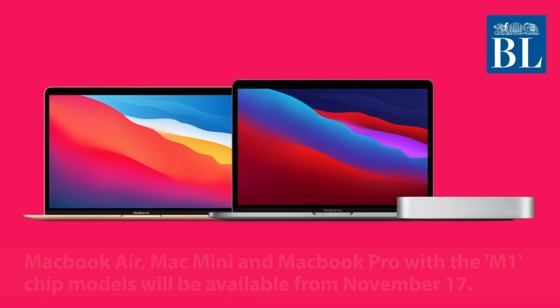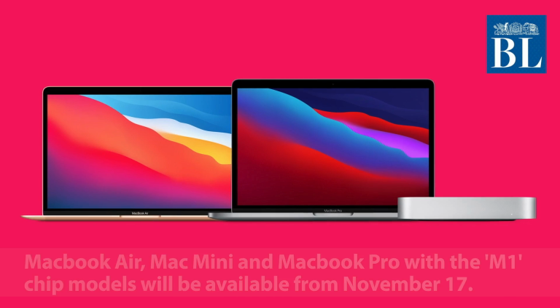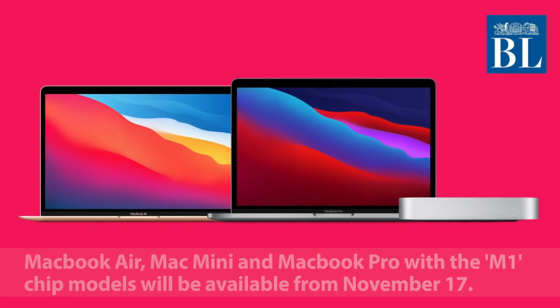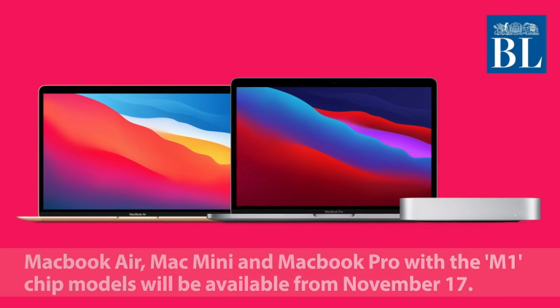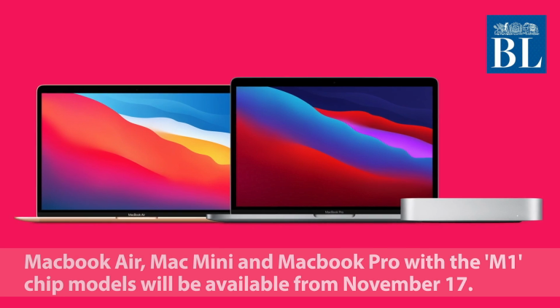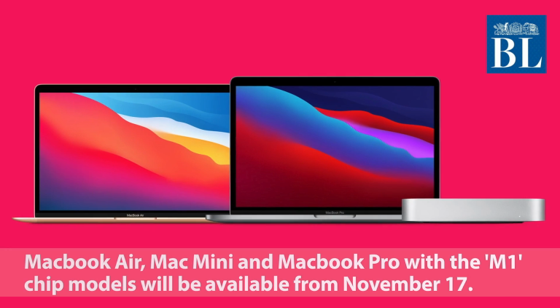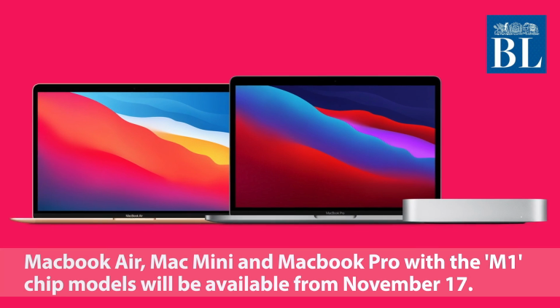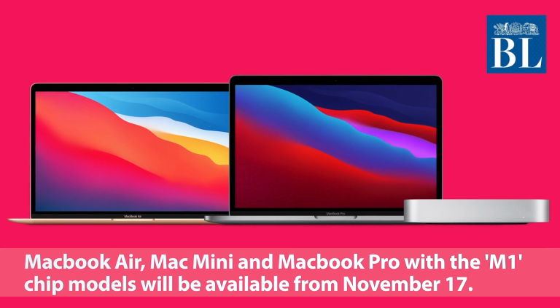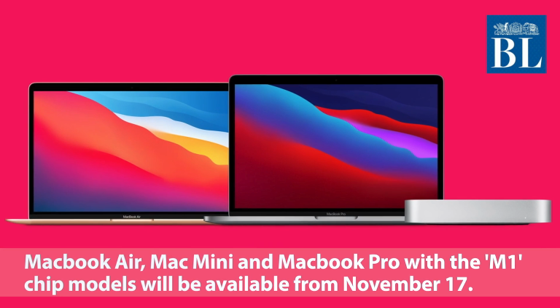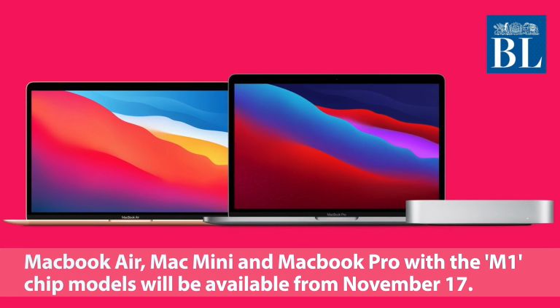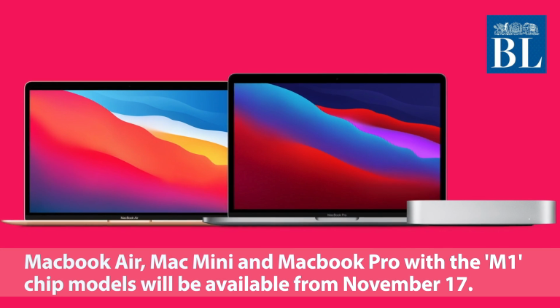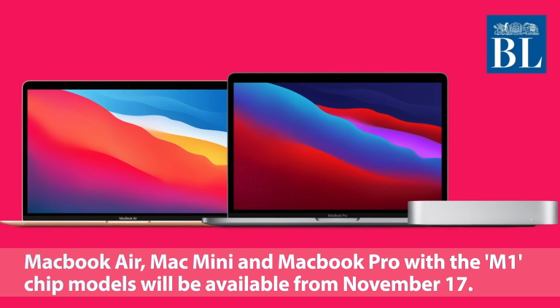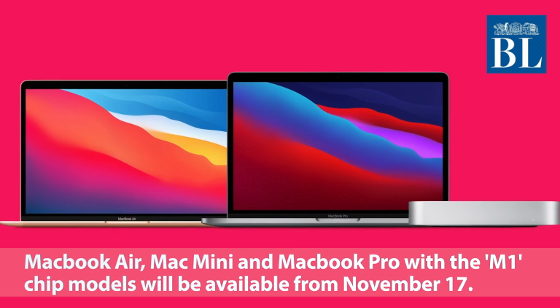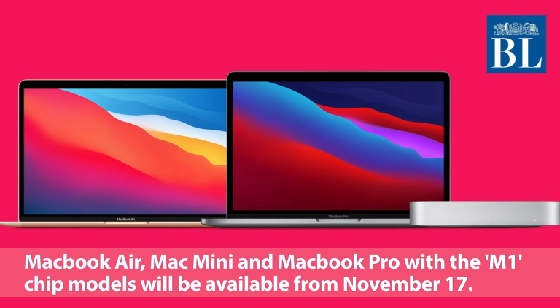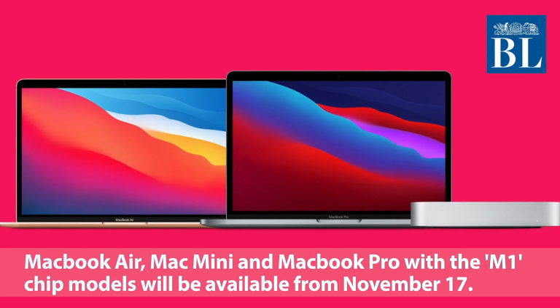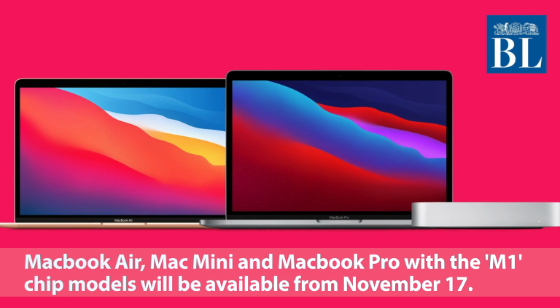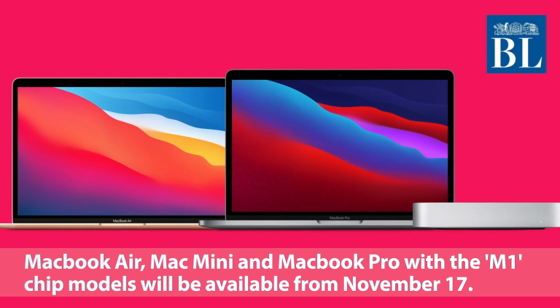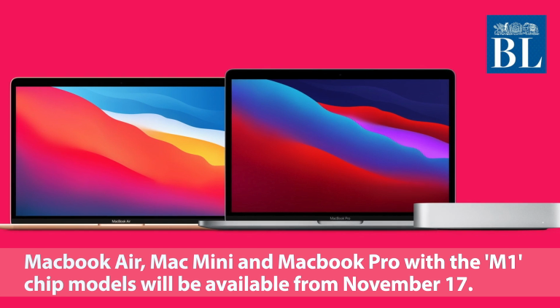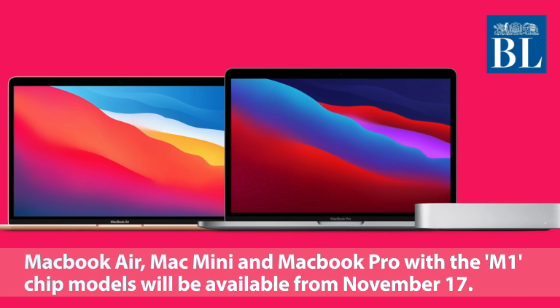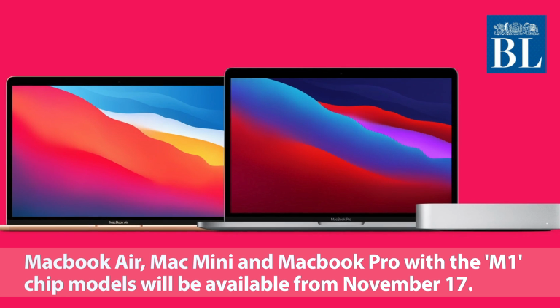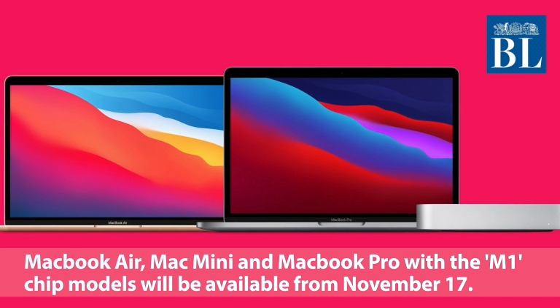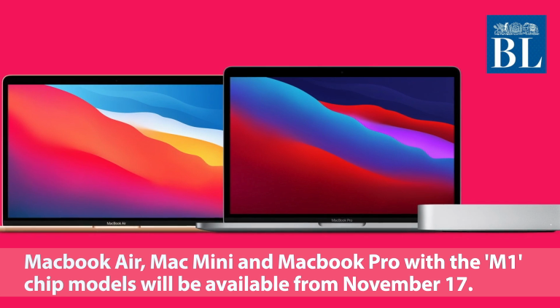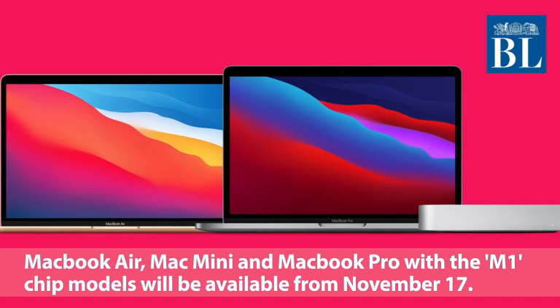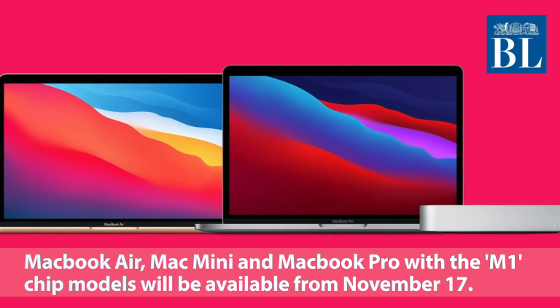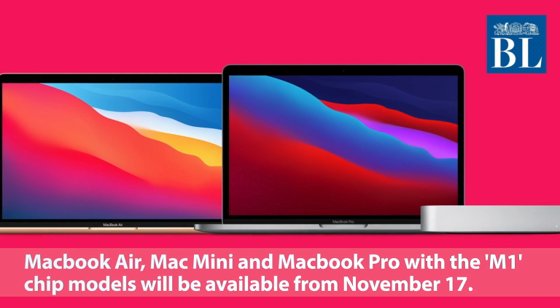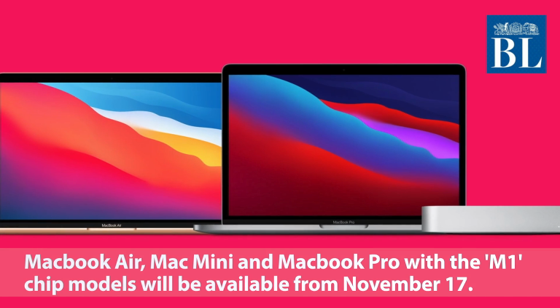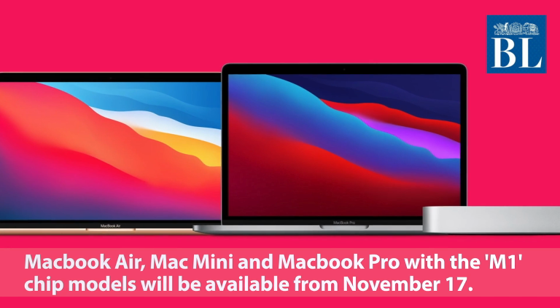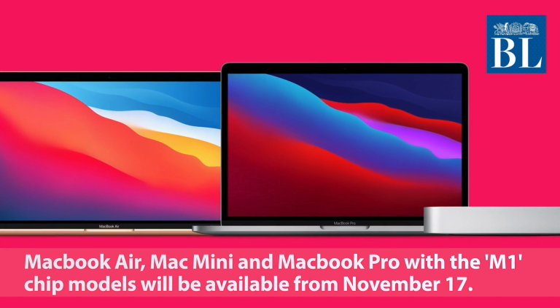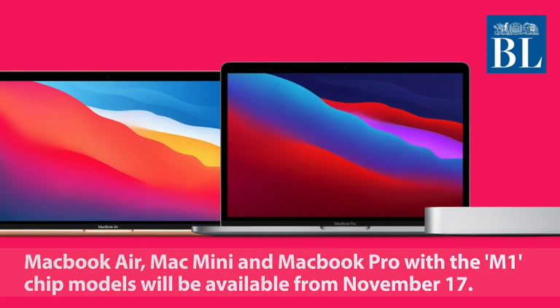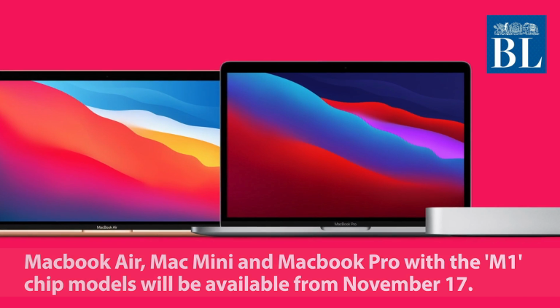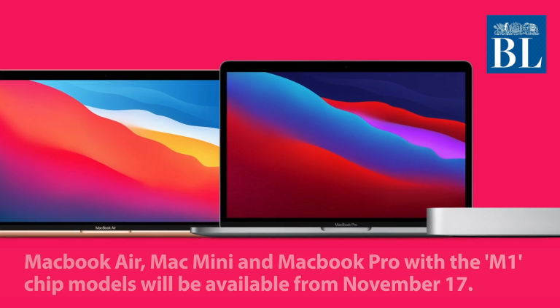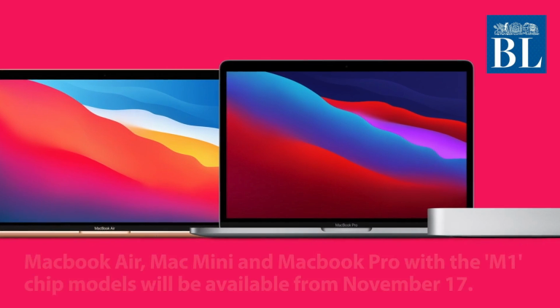The MacBook Air, Mac Mini, and MacBook Pro with the M1 chip models will be available from November 17.